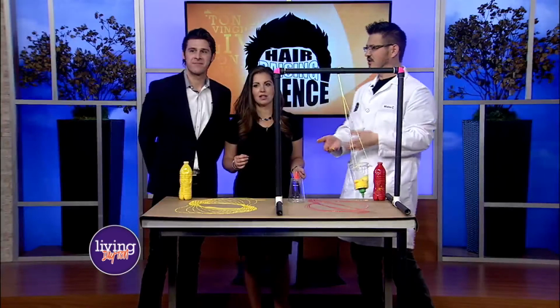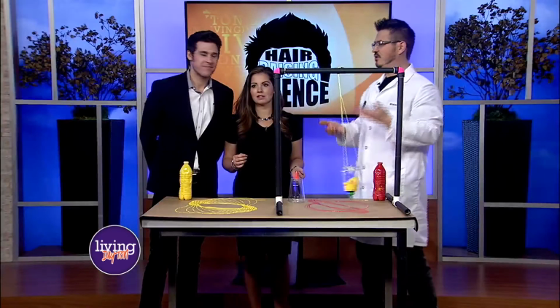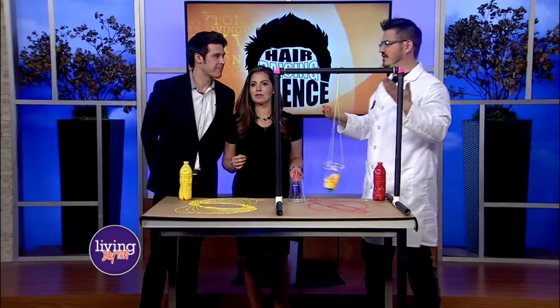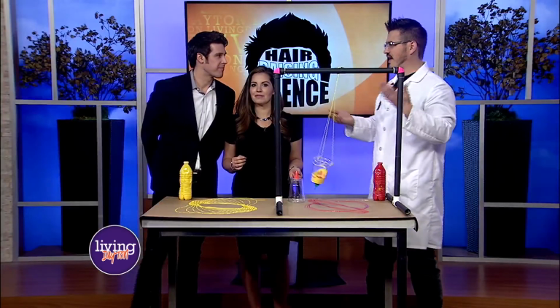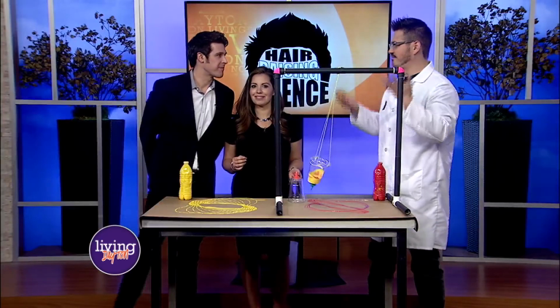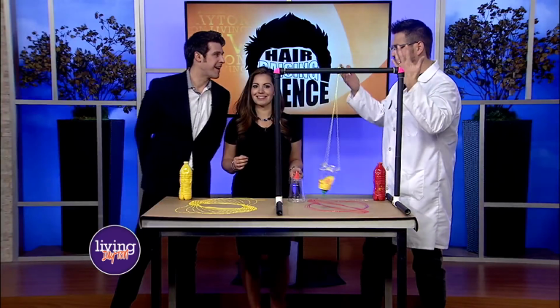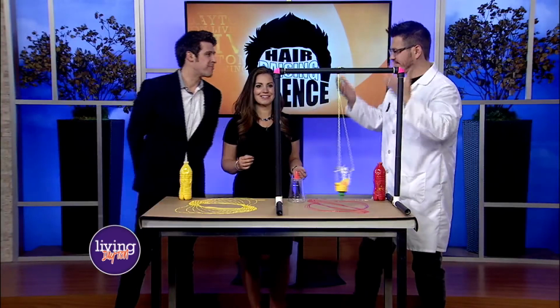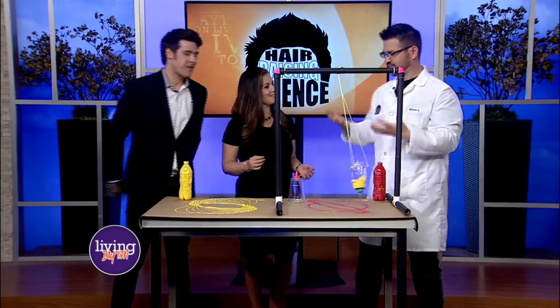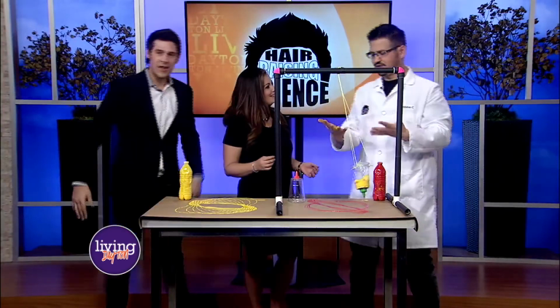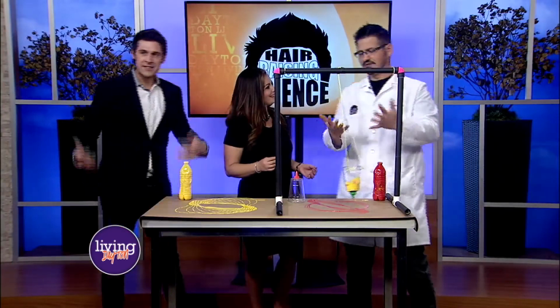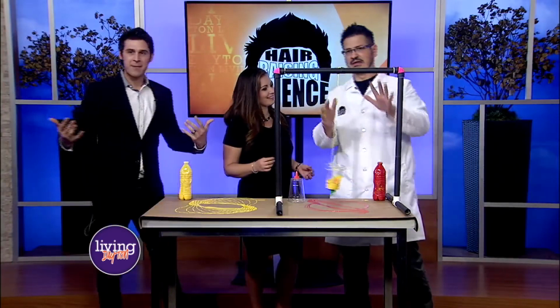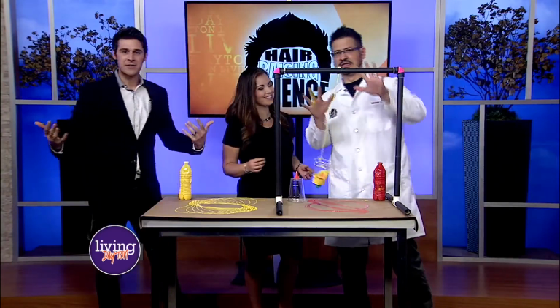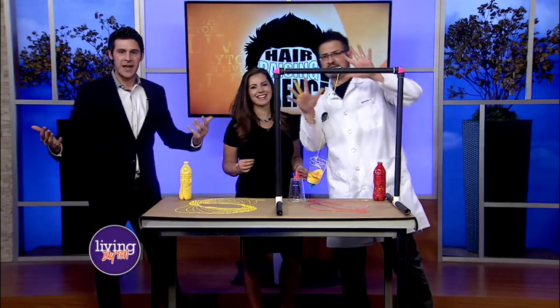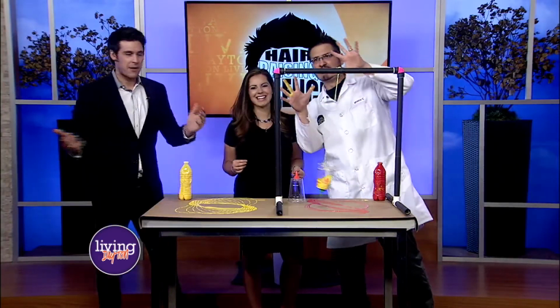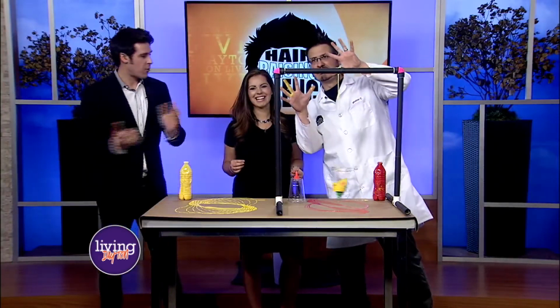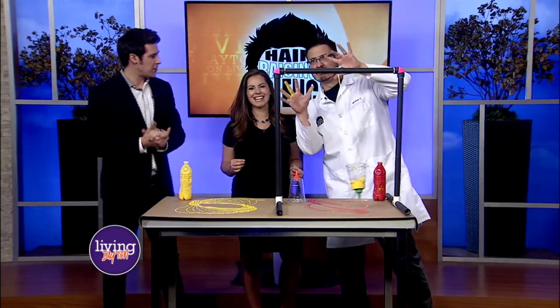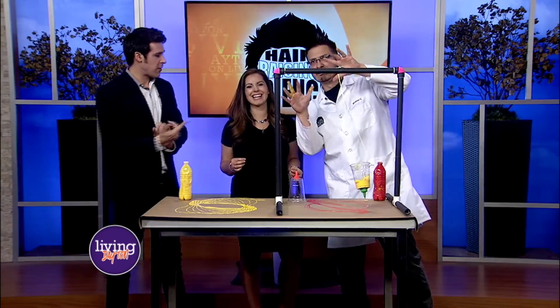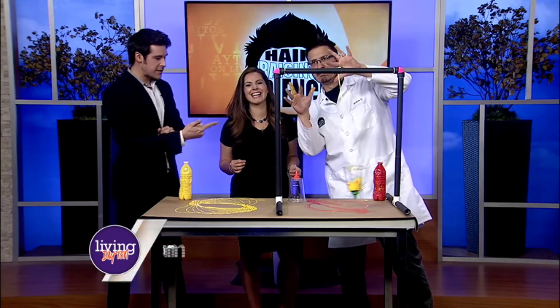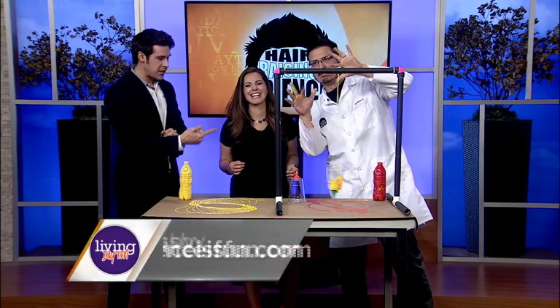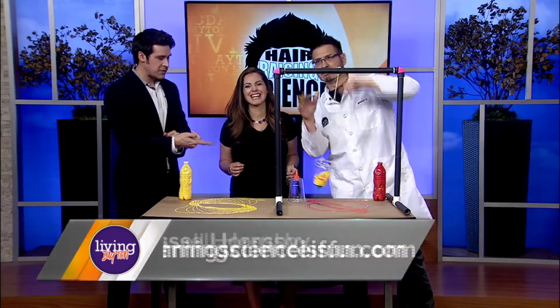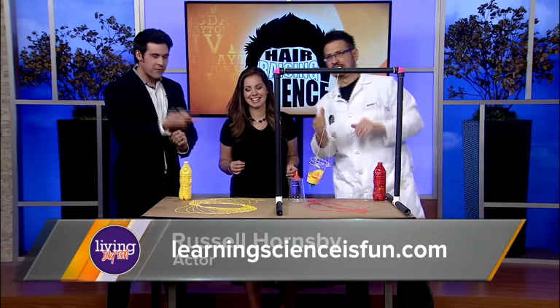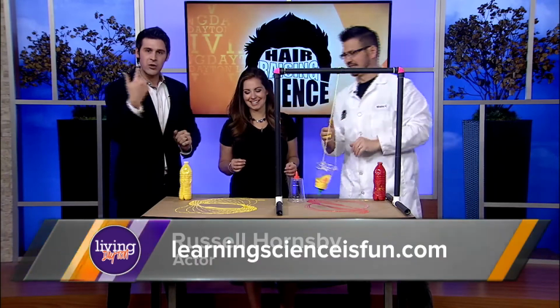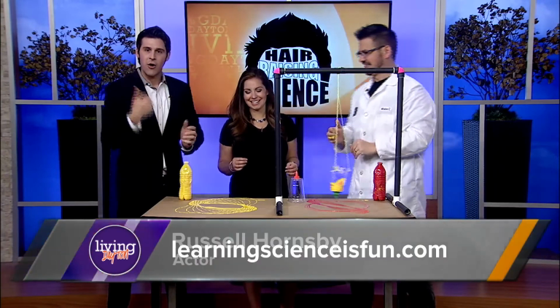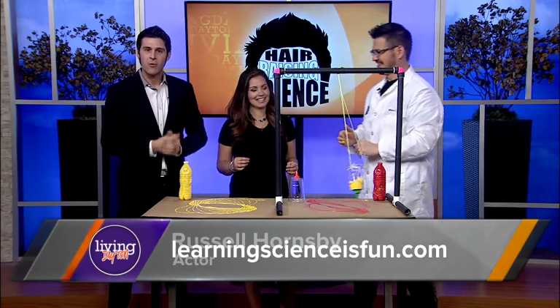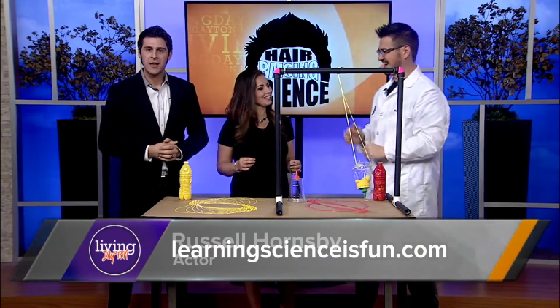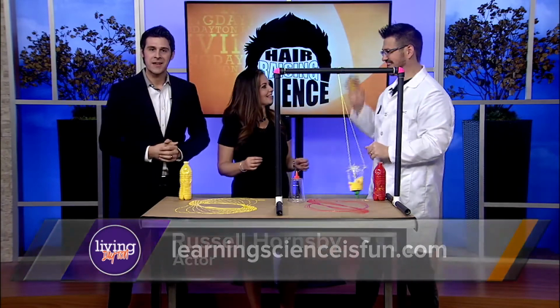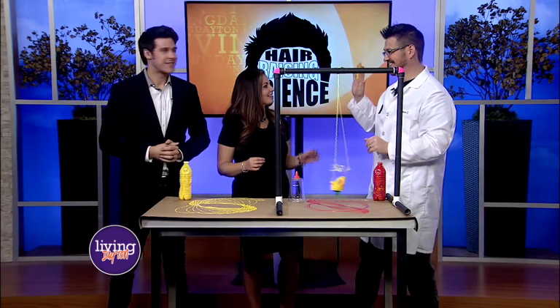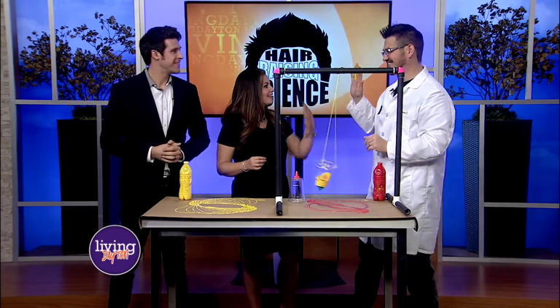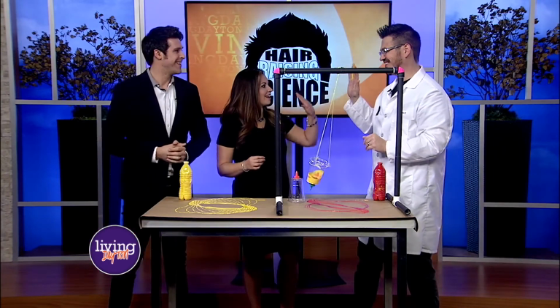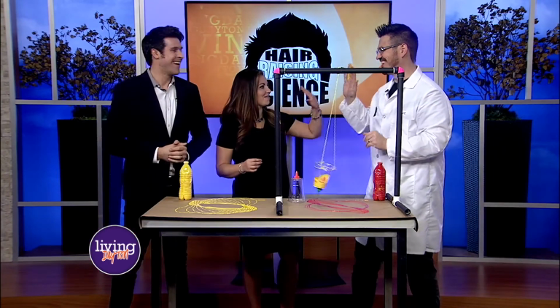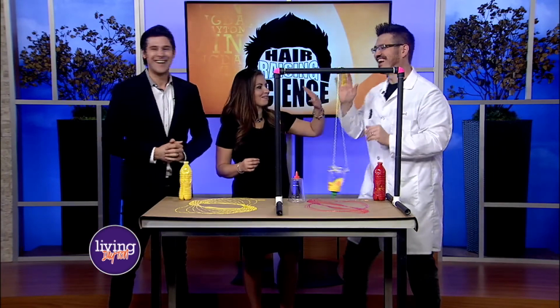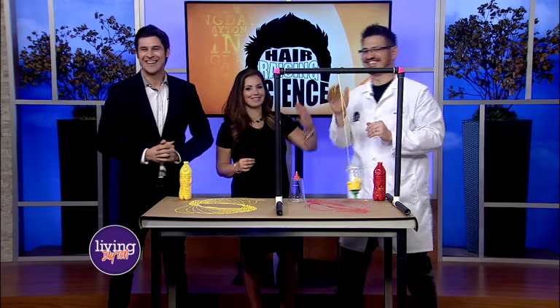That is really neat — what a fun thing you can do! We're all out of time today, but great seeing you. This is stuff you can do at home. High five!